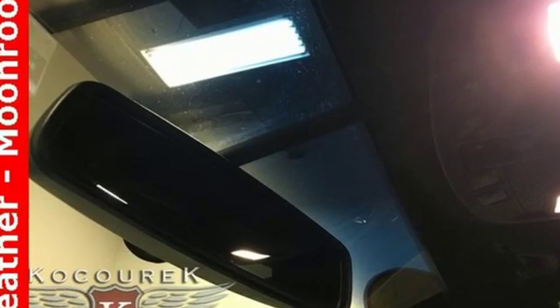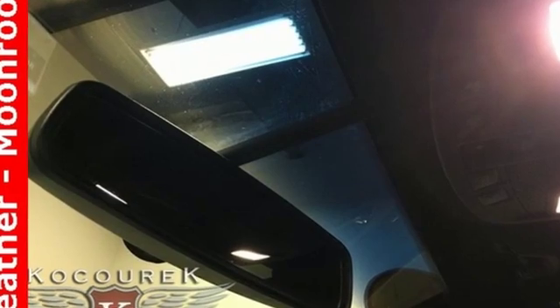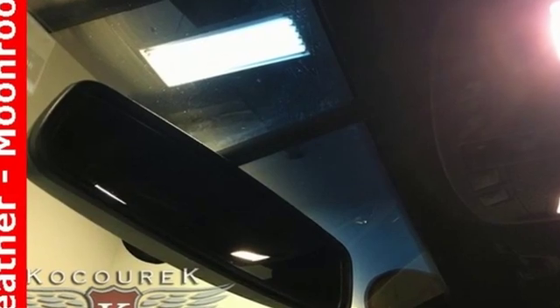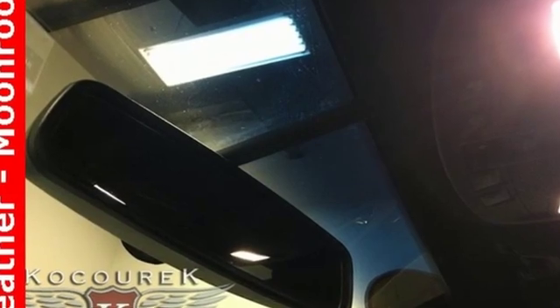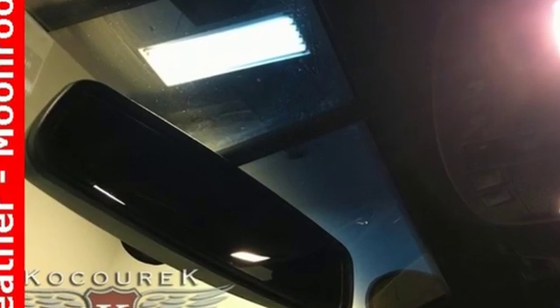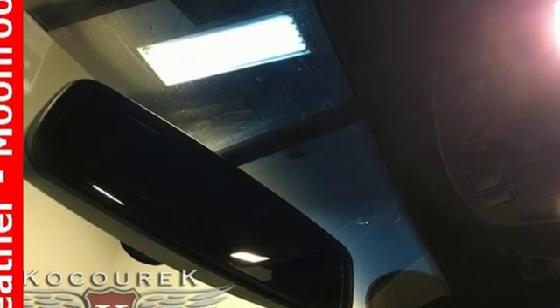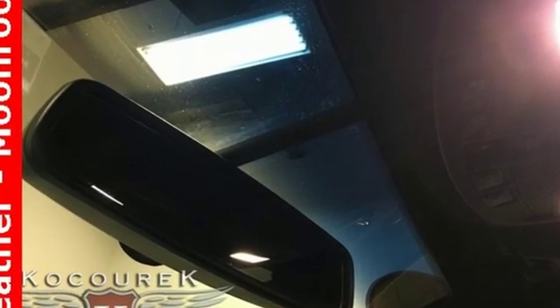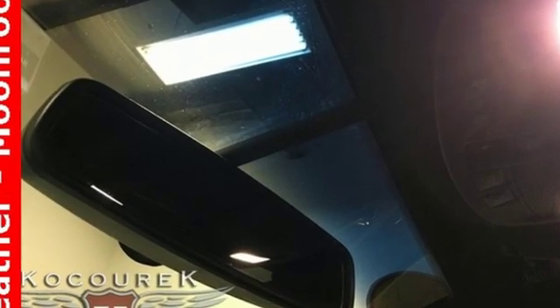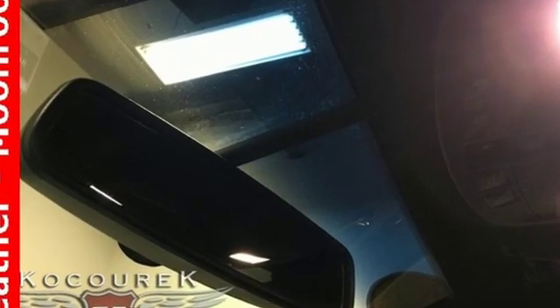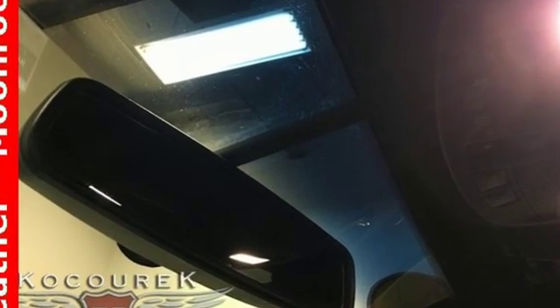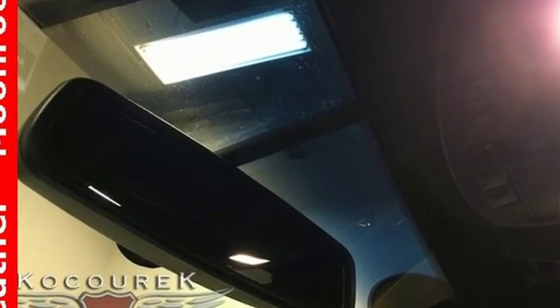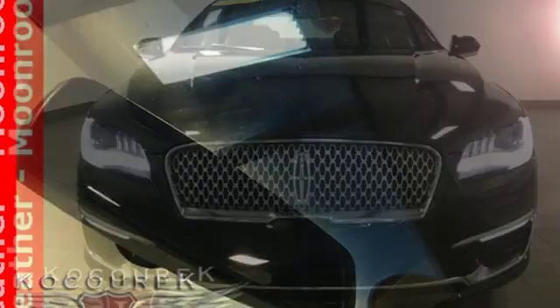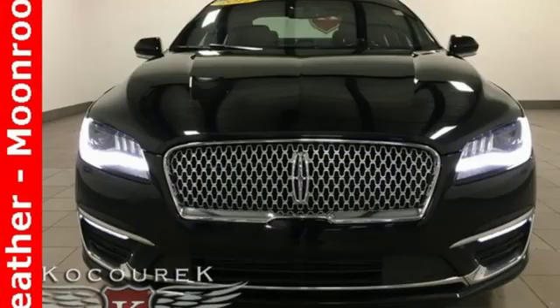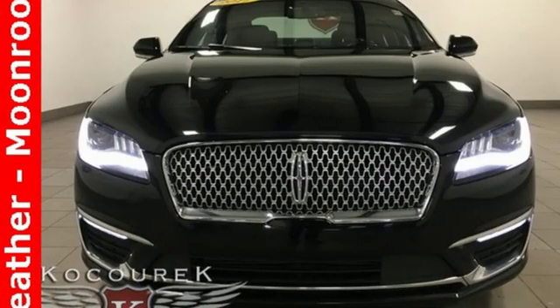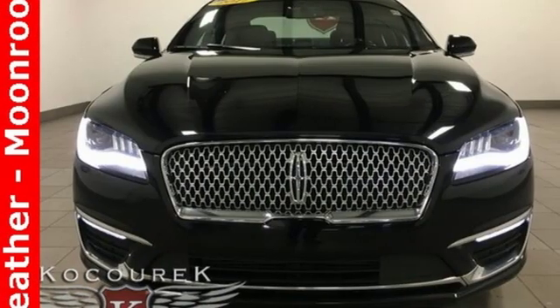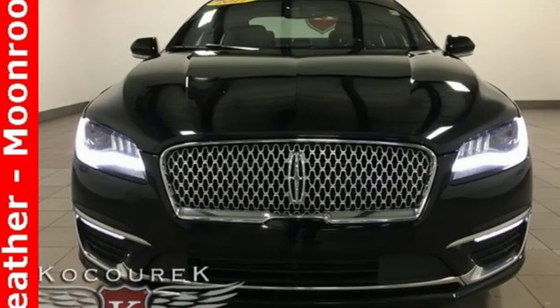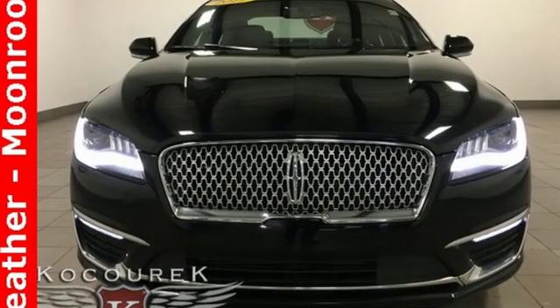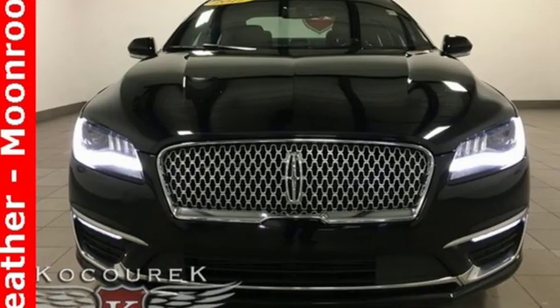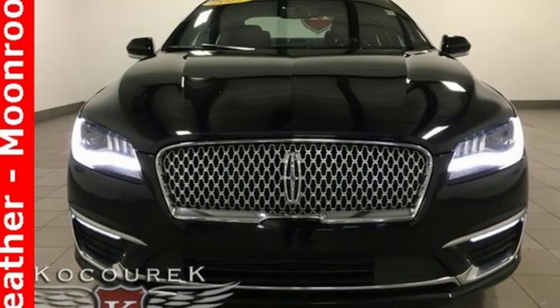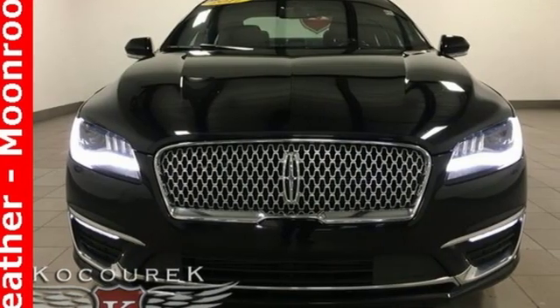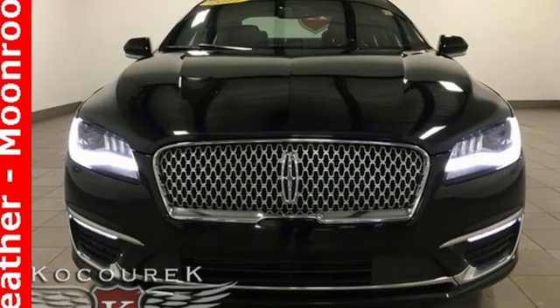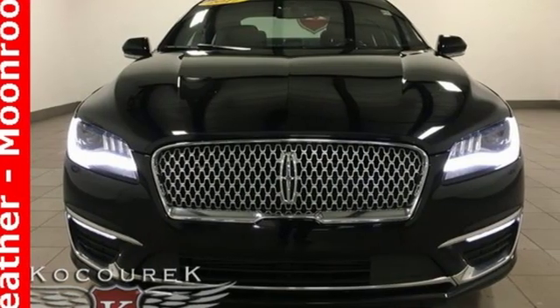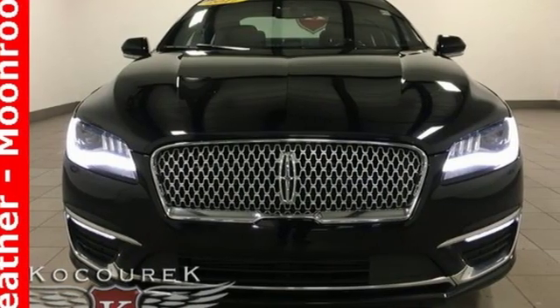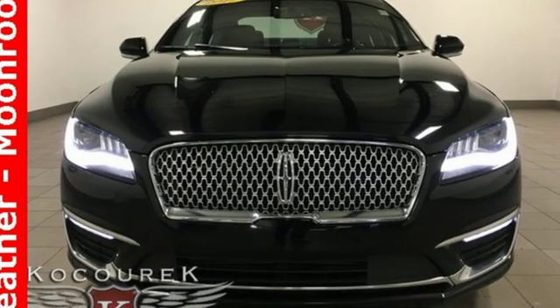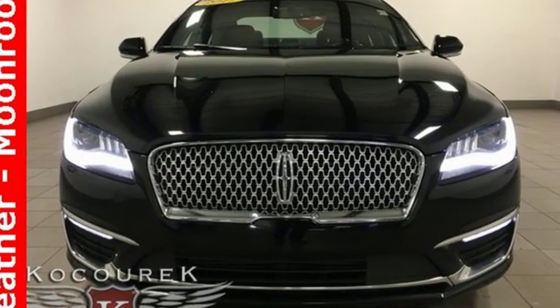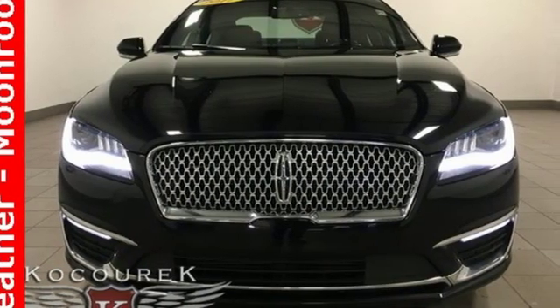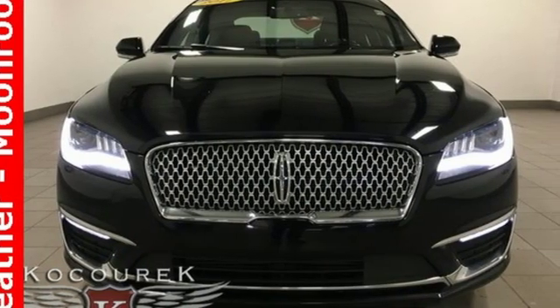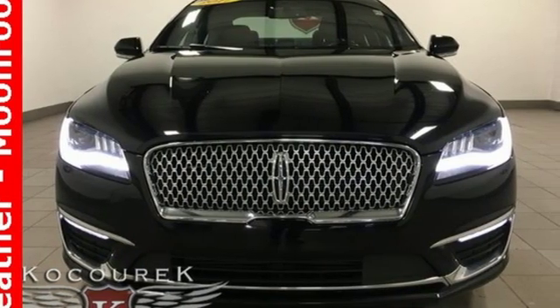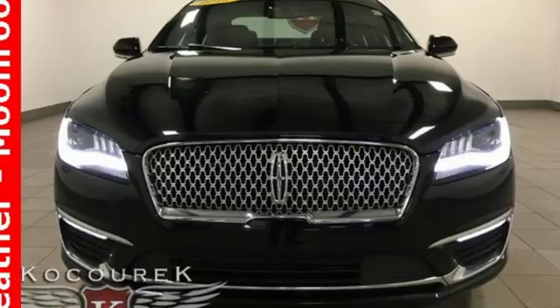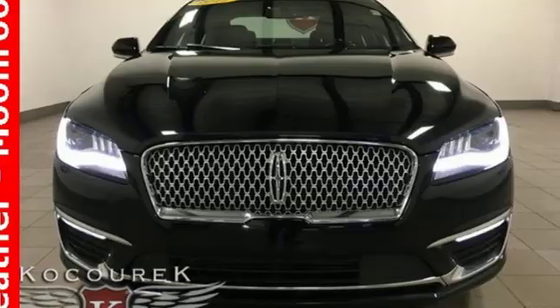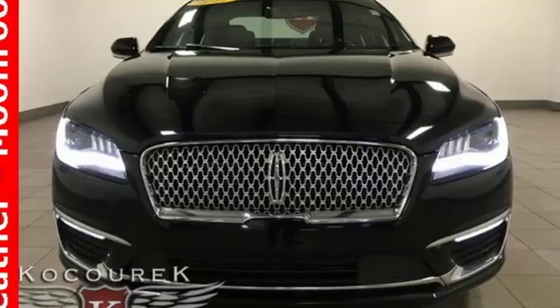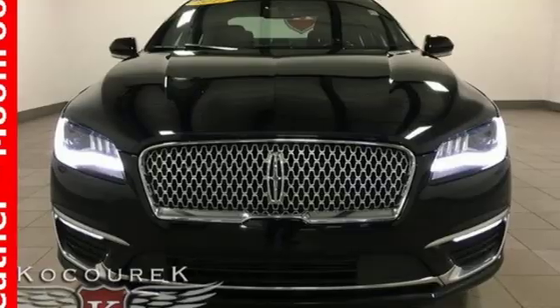Lincoln, this is your comfort zone. See it for yourself when you take it for a test drive.